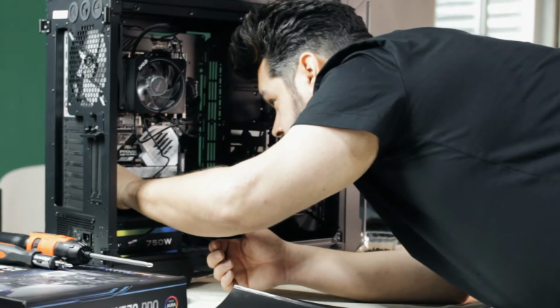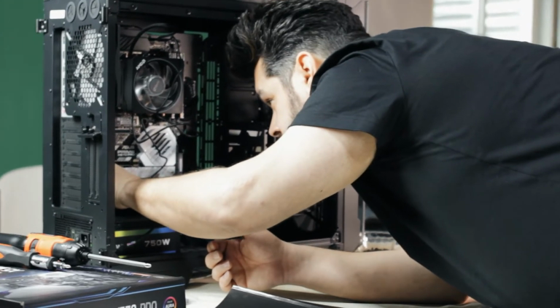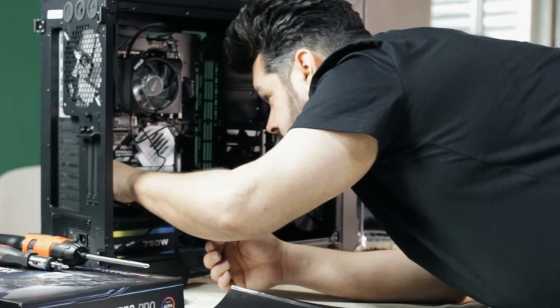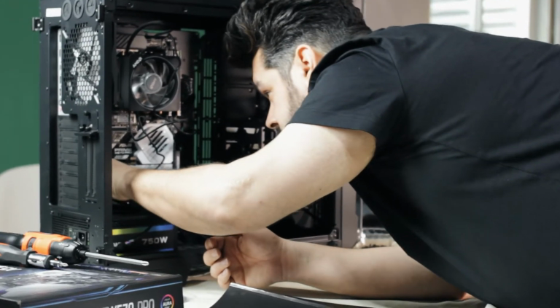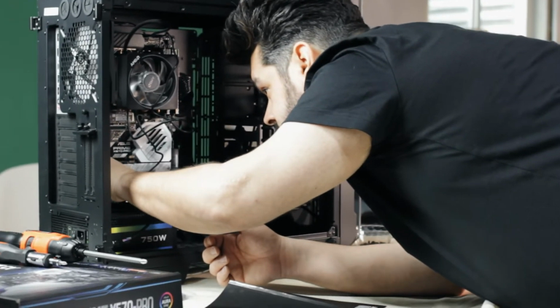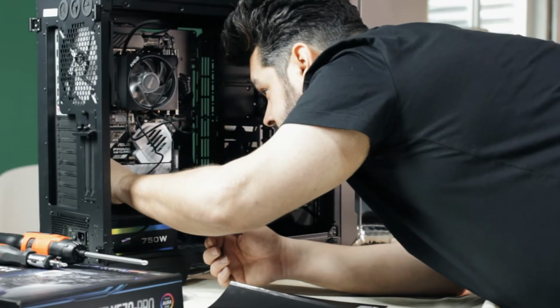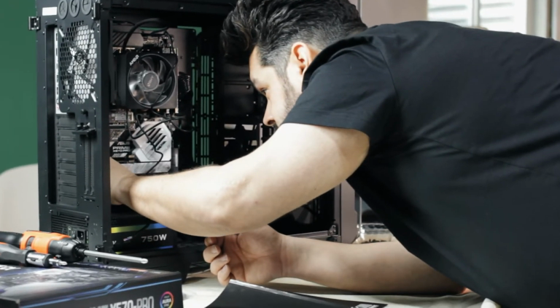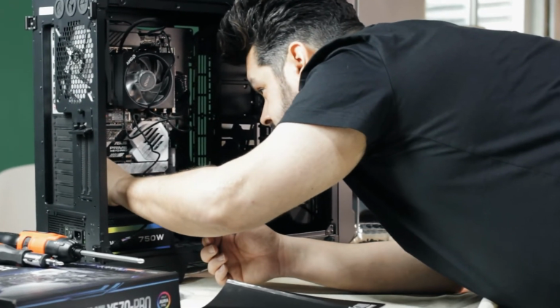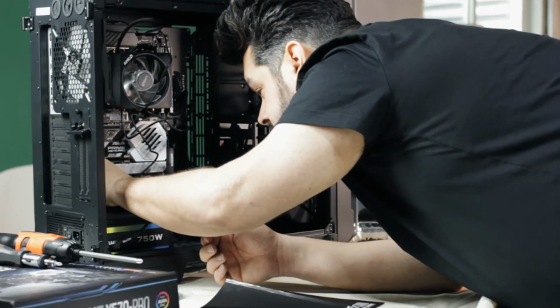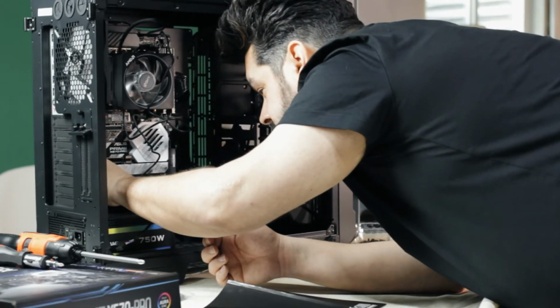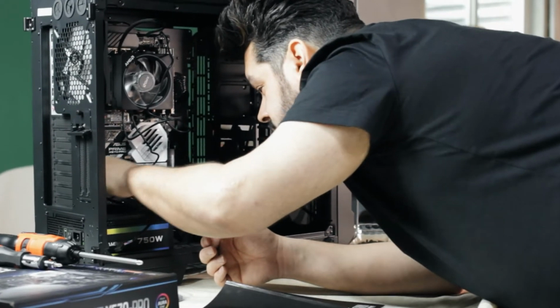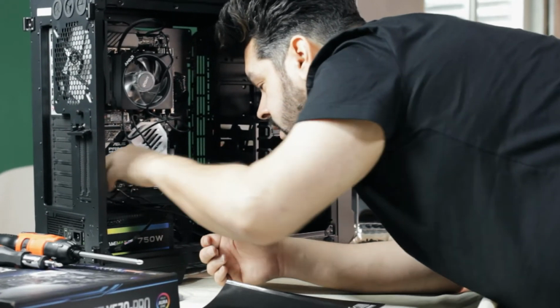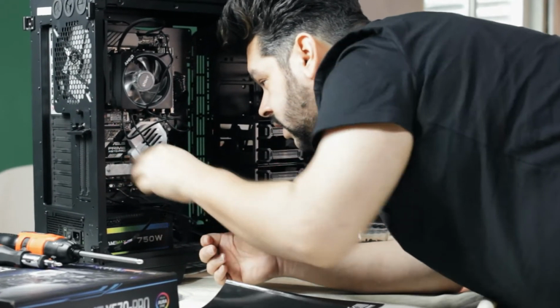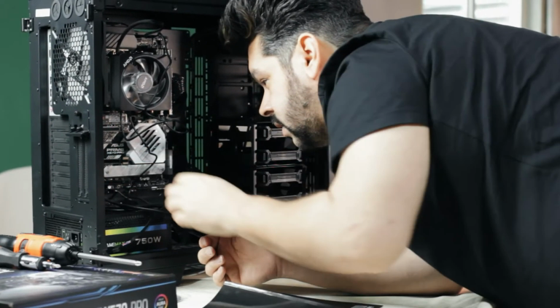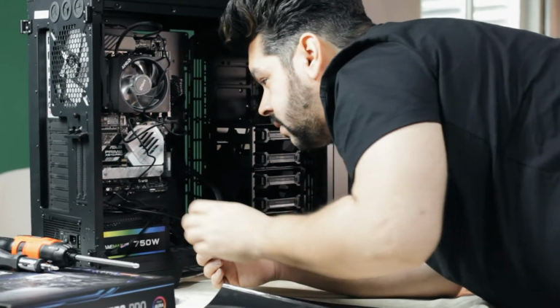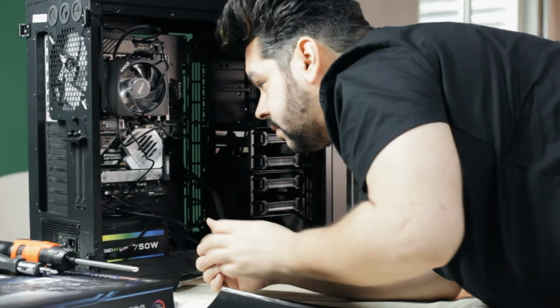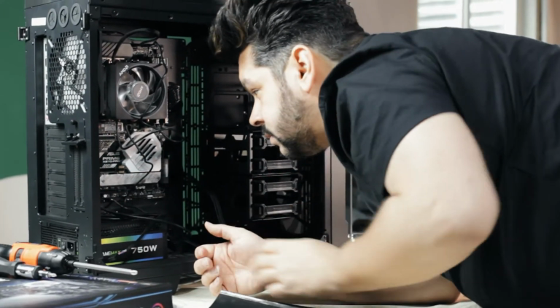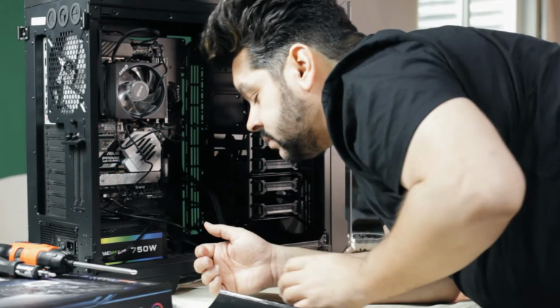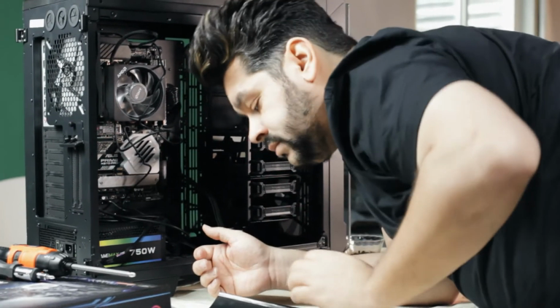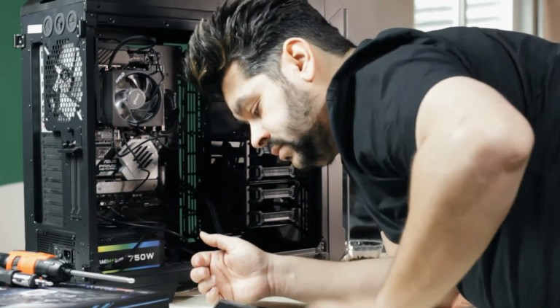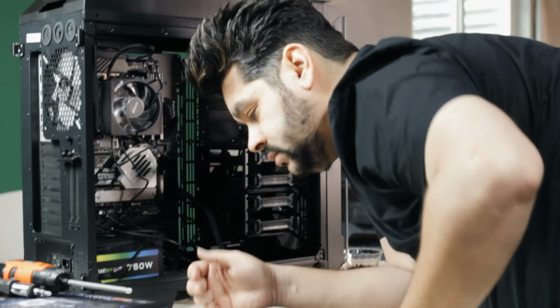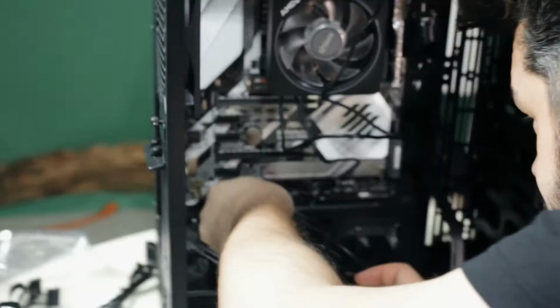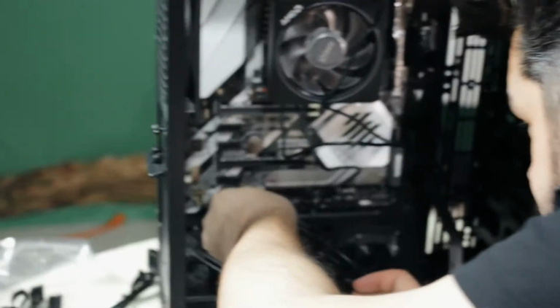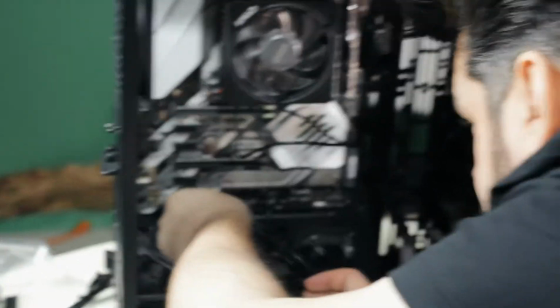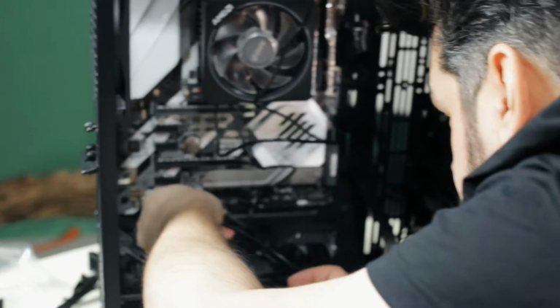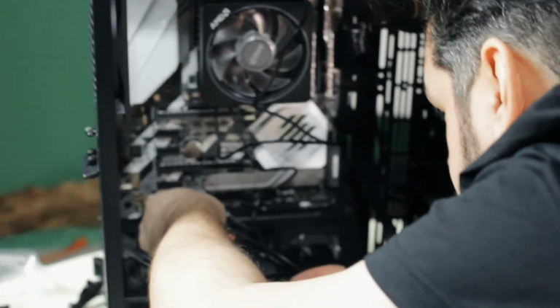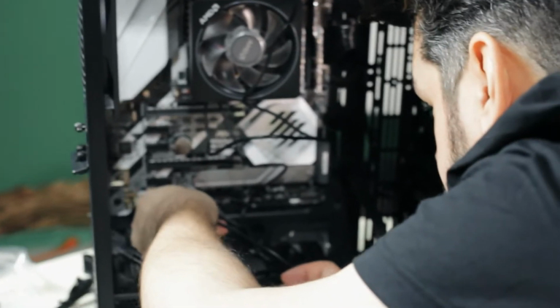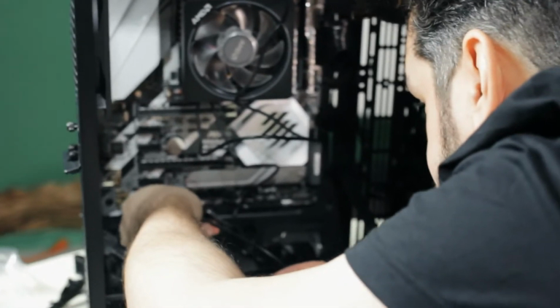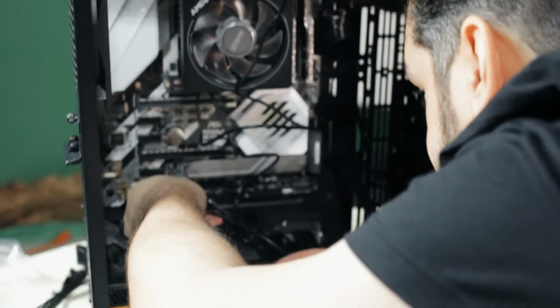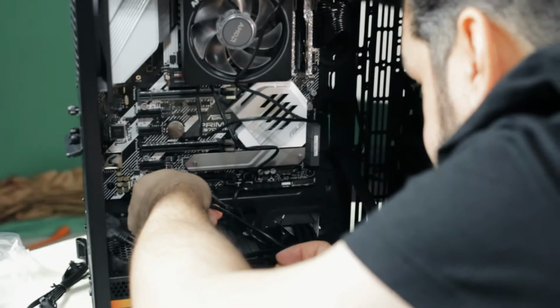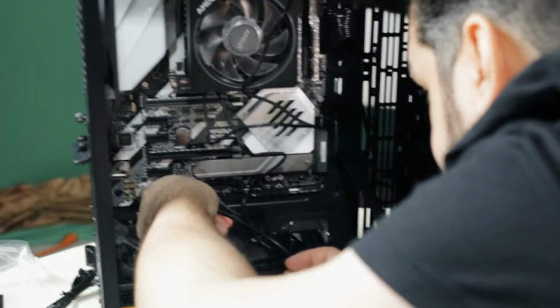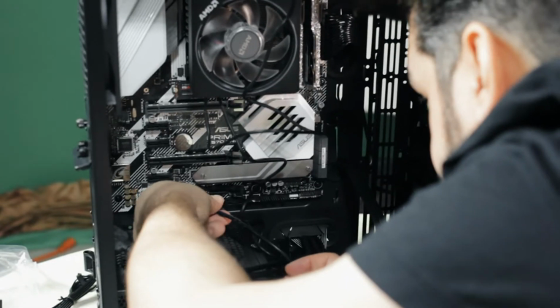Connecting in the front panel audio. We're going to put one here.